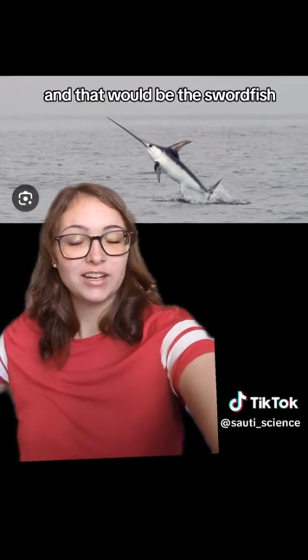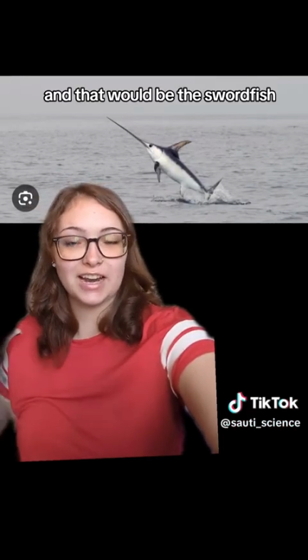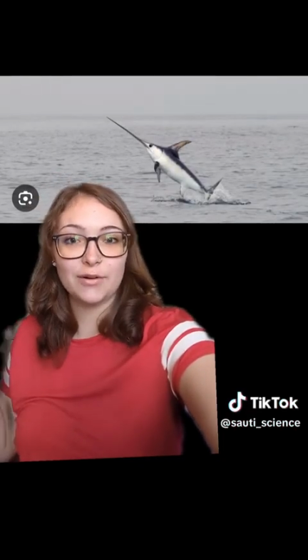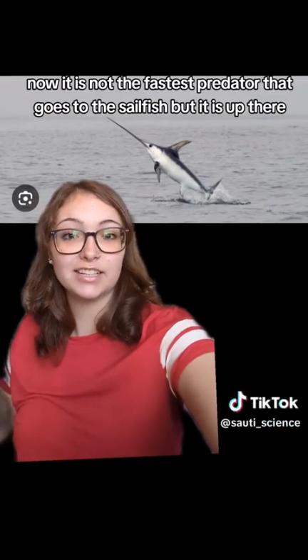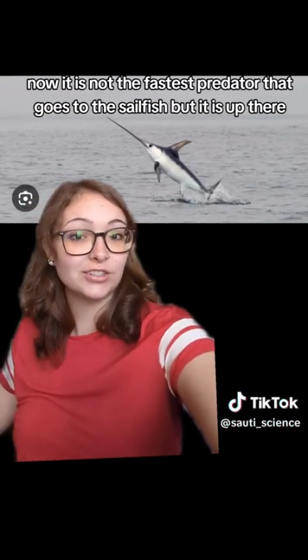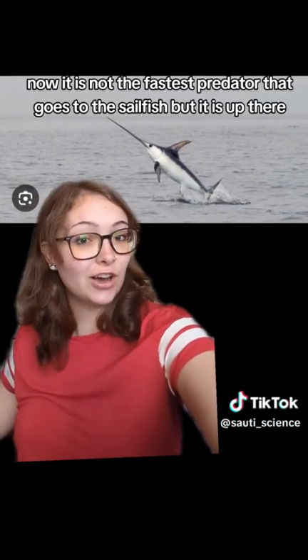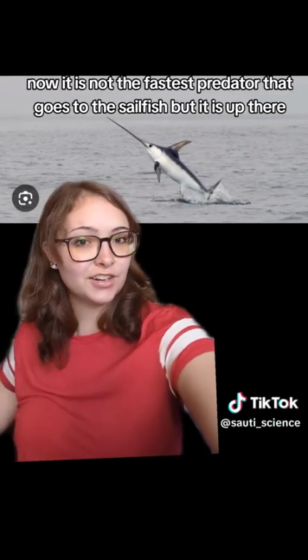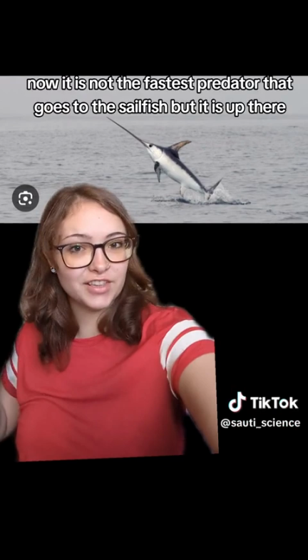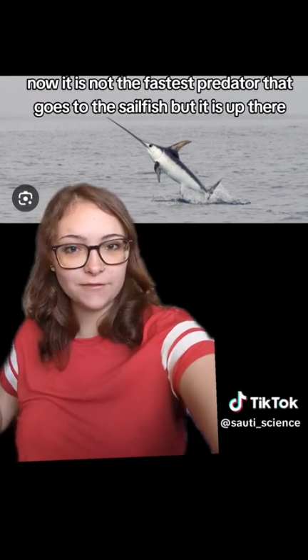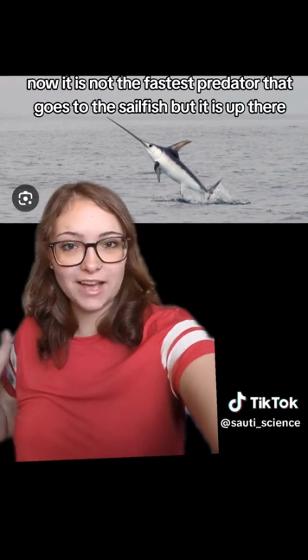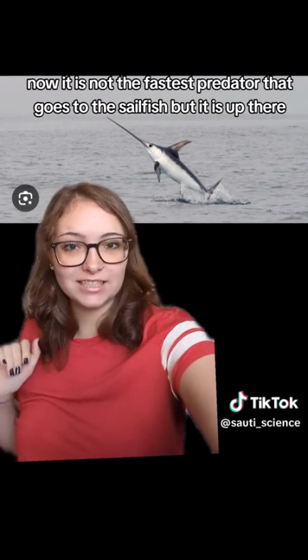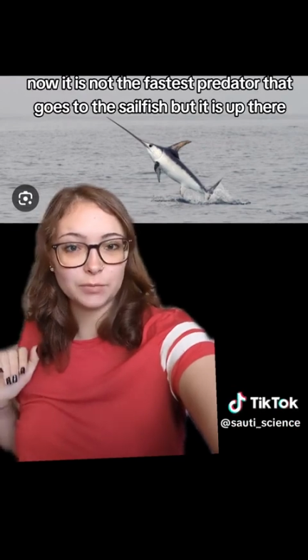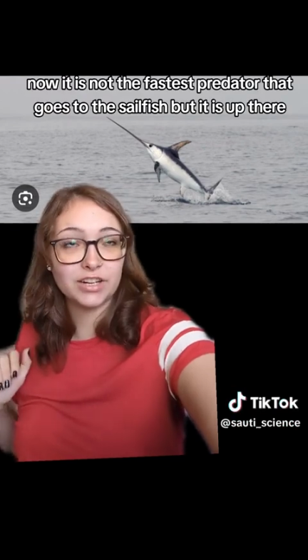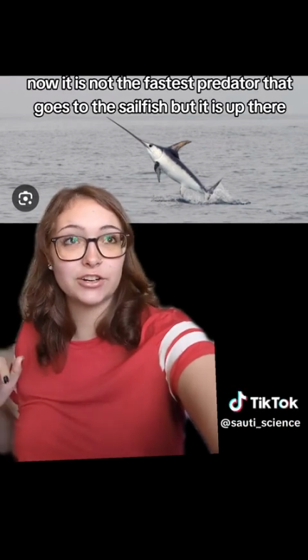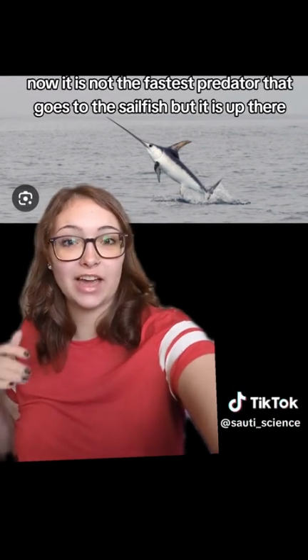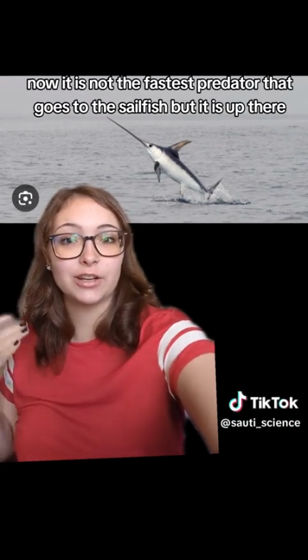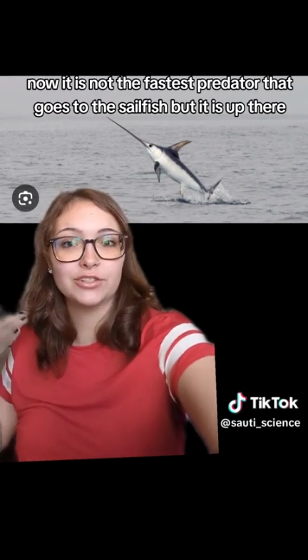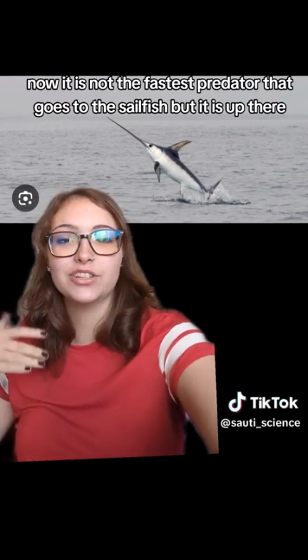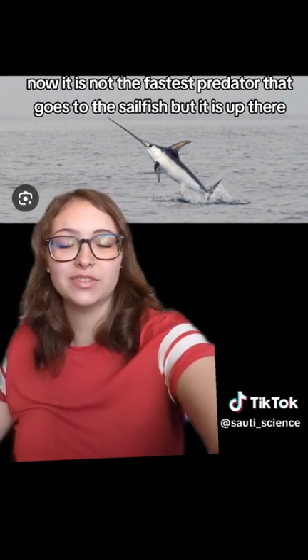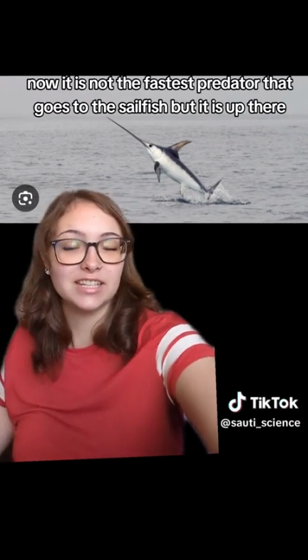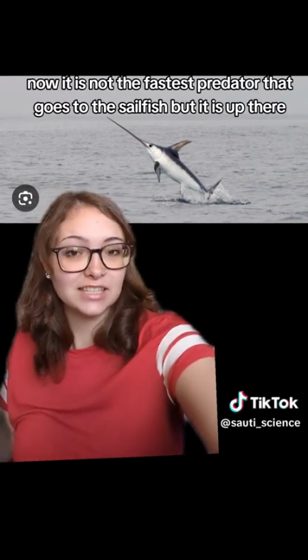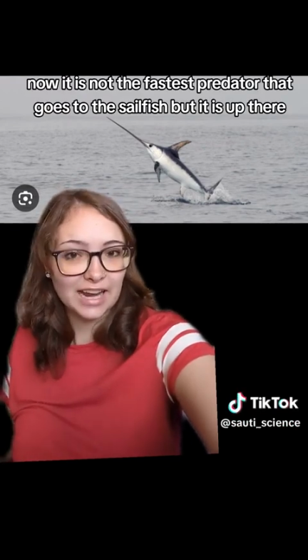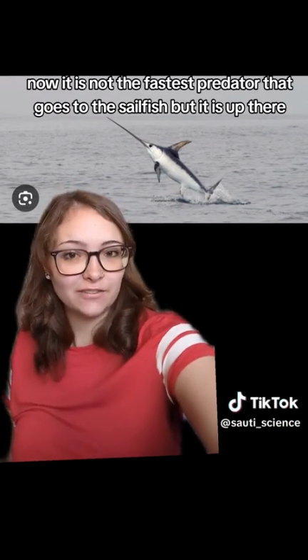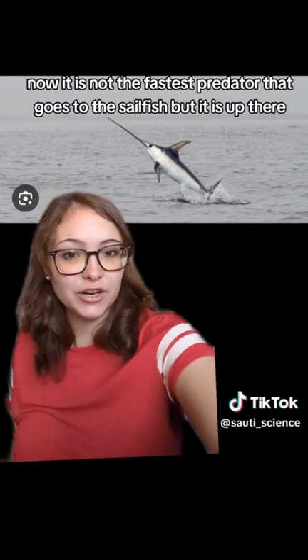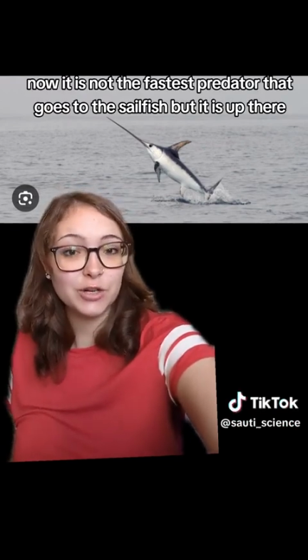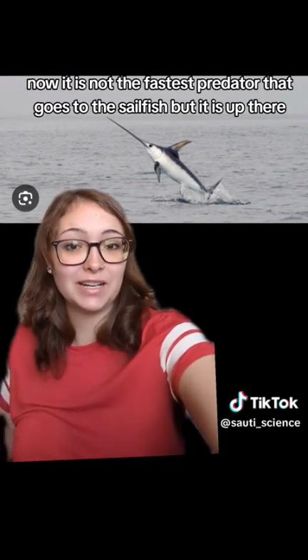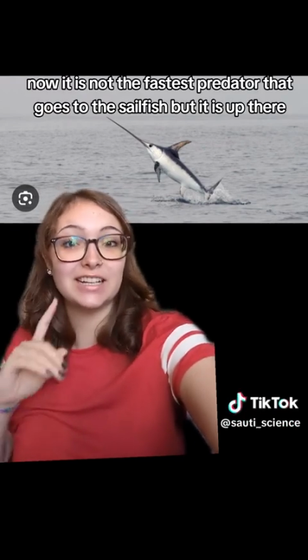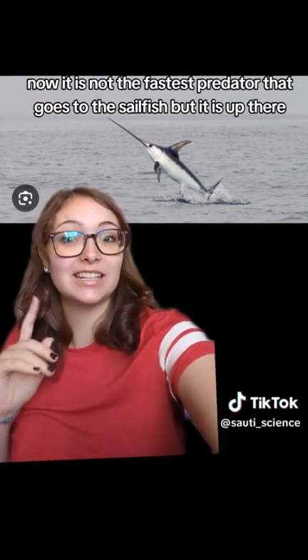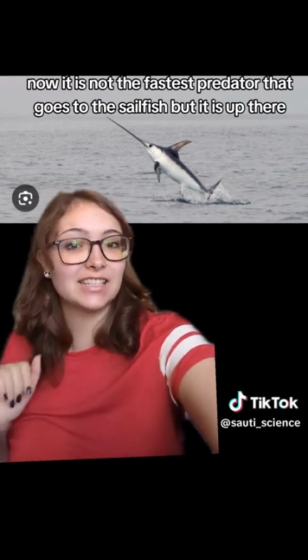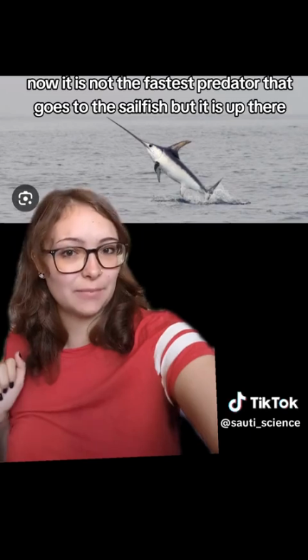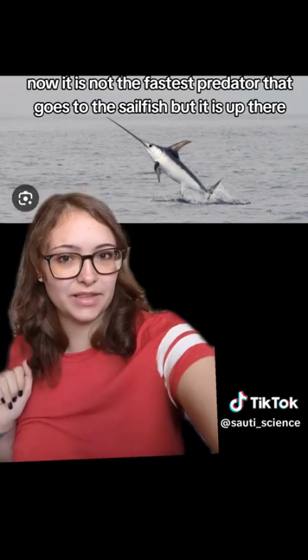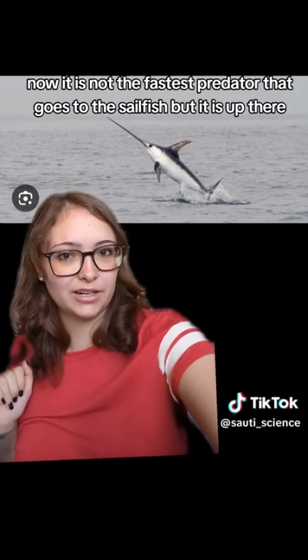Now, it is not the fastest predator — that goes to the sailfish — but it is up there.